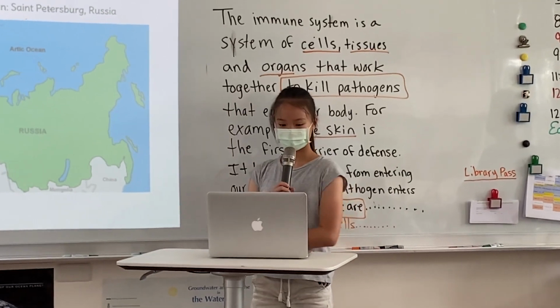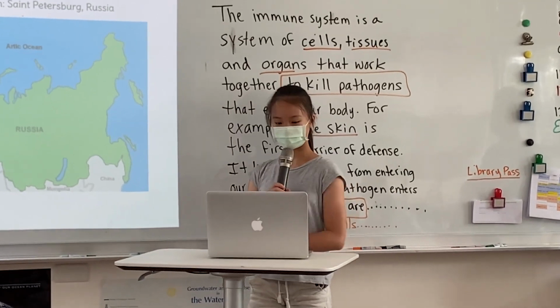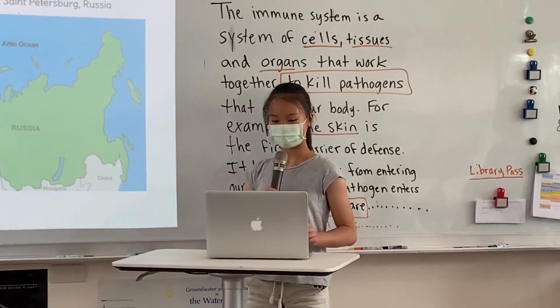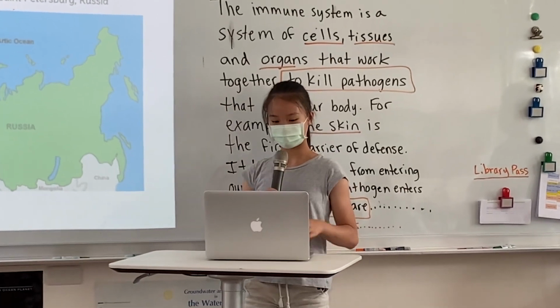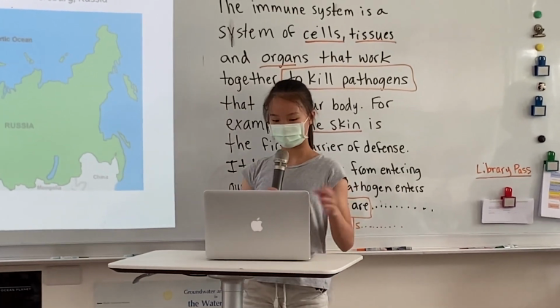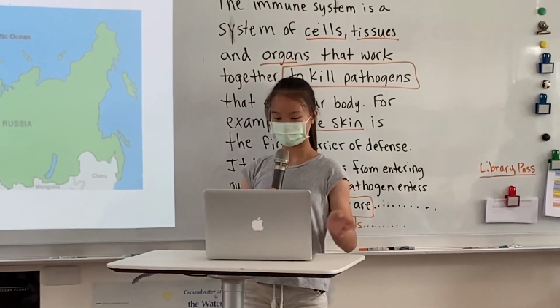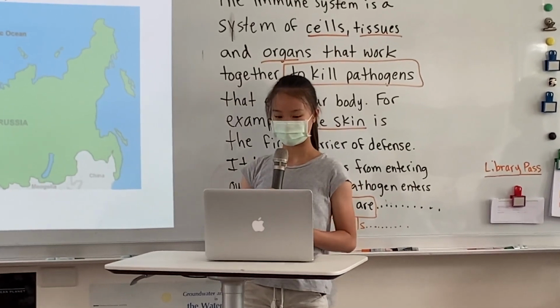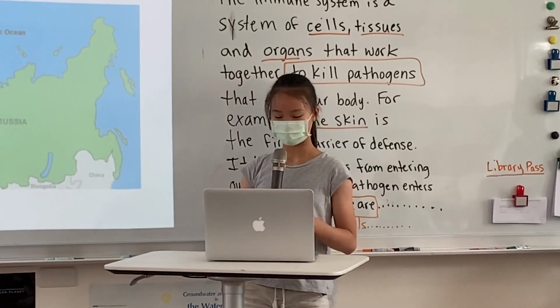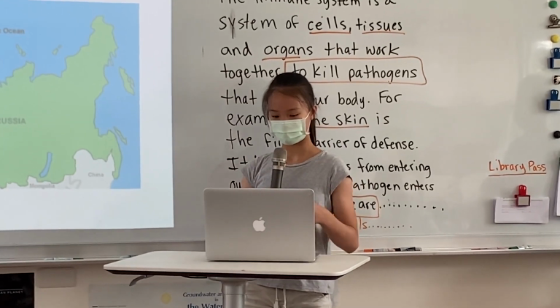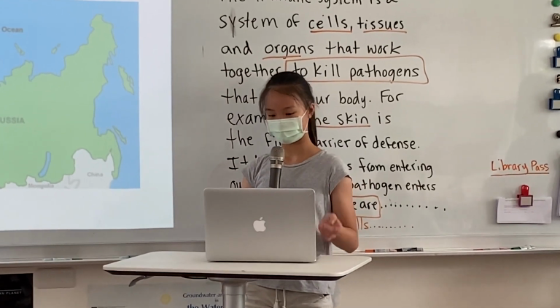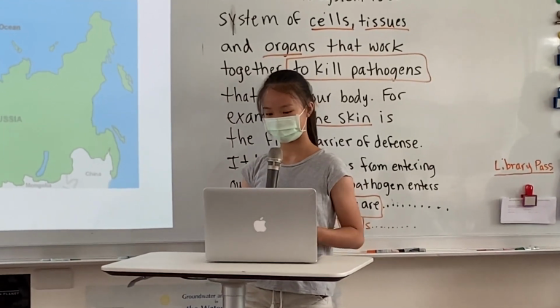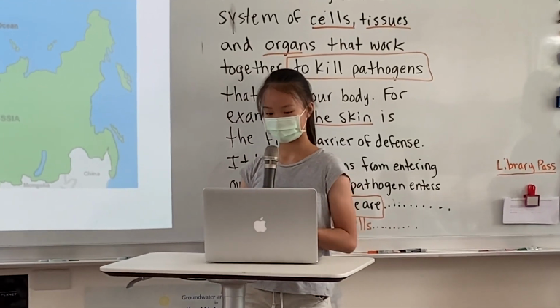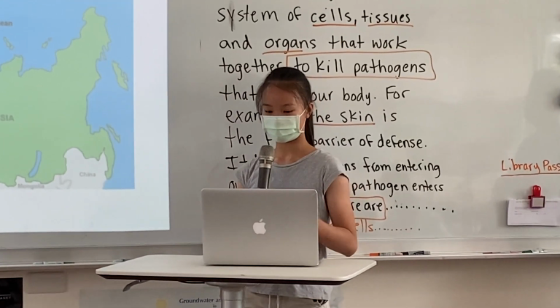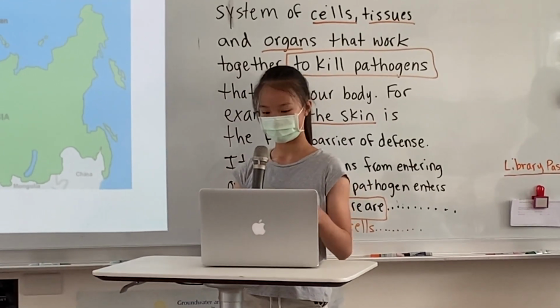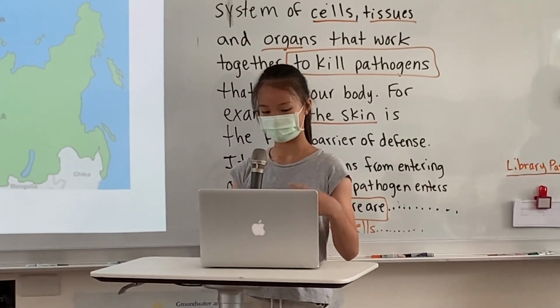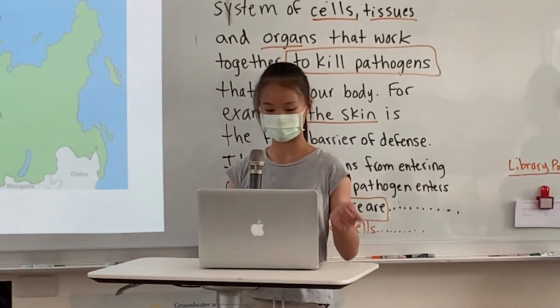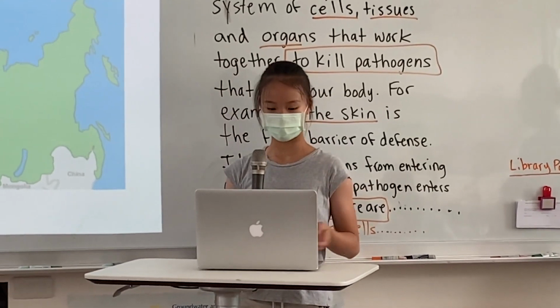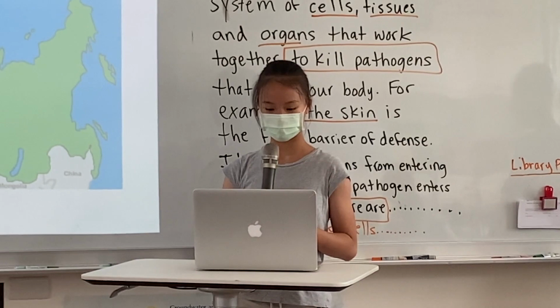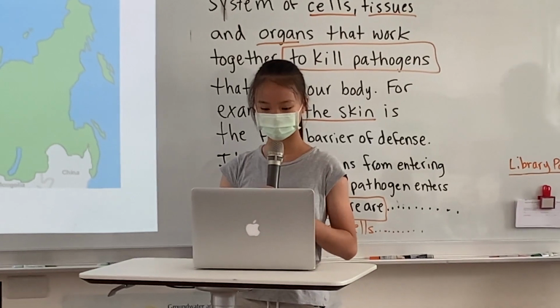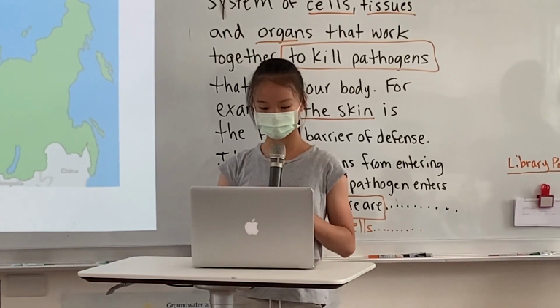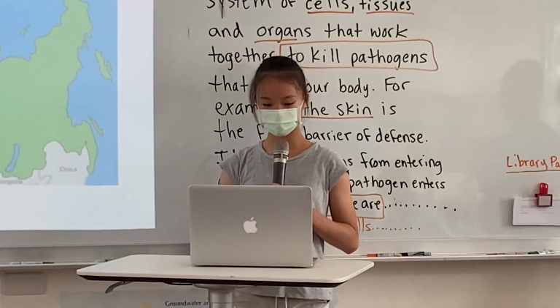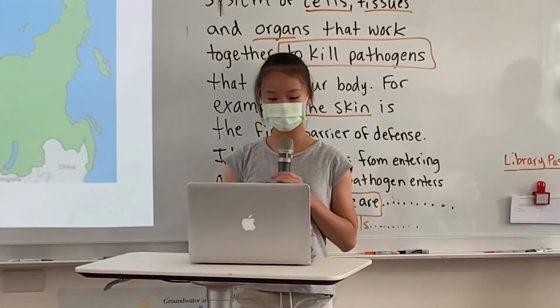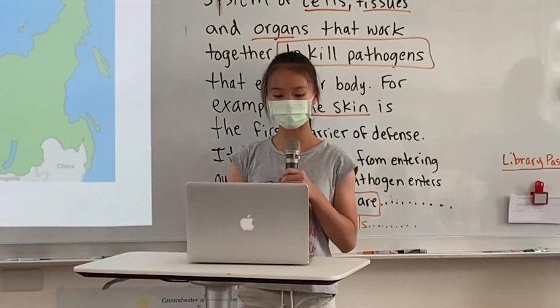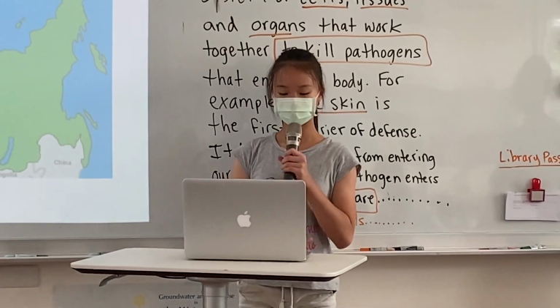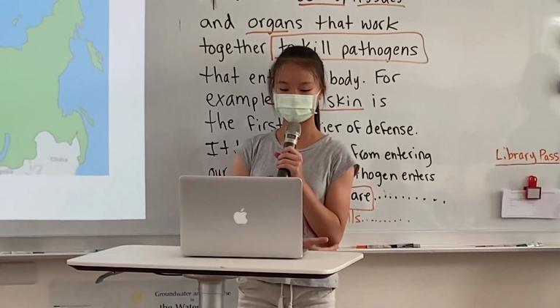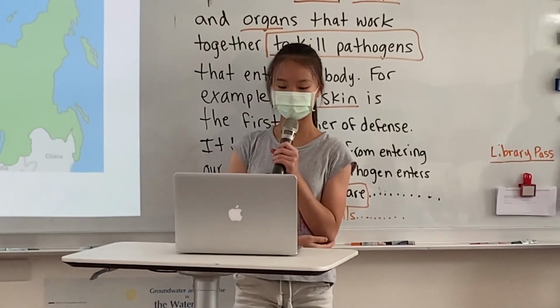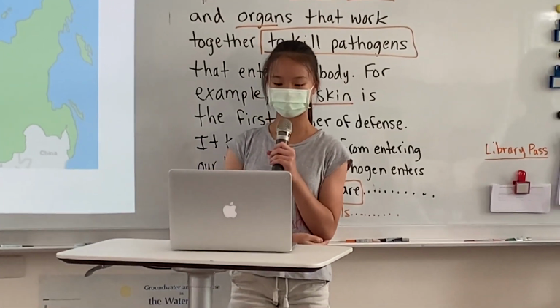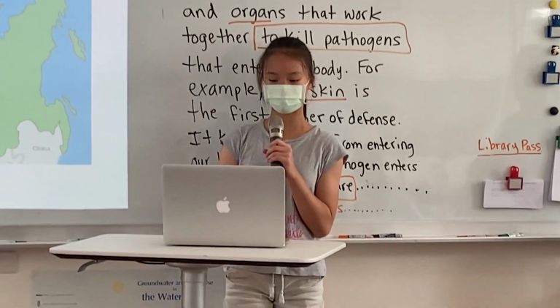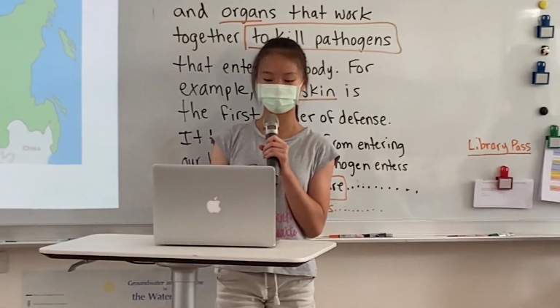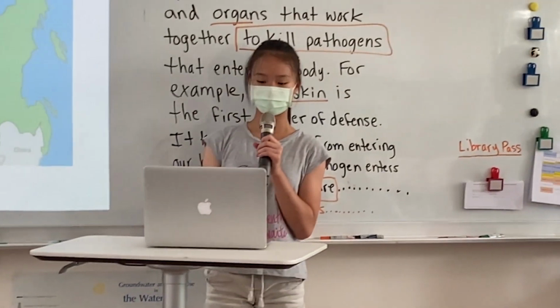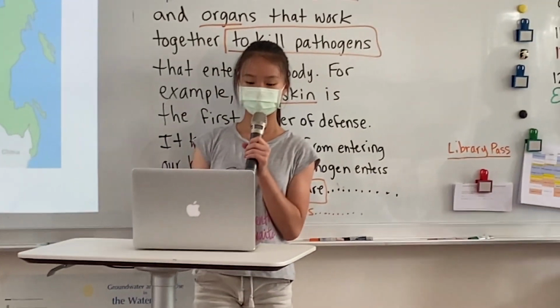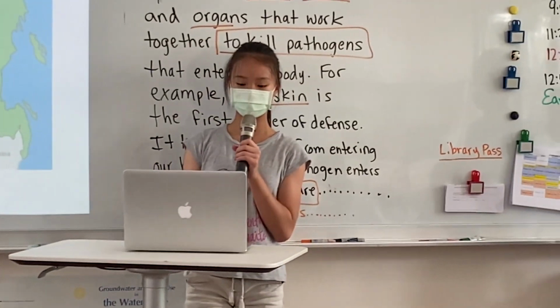Then, if you touch your ears, eyes, nose, or mouth, the virus enters your body. When you wash your hands, the virus particles are washed away.